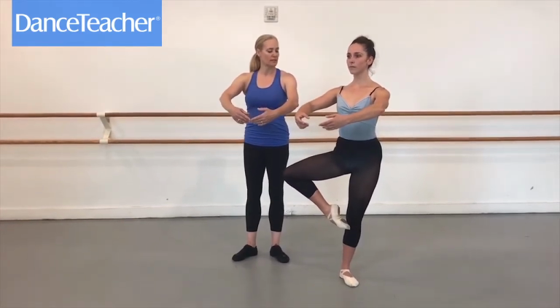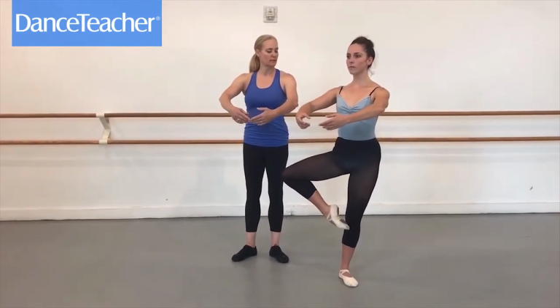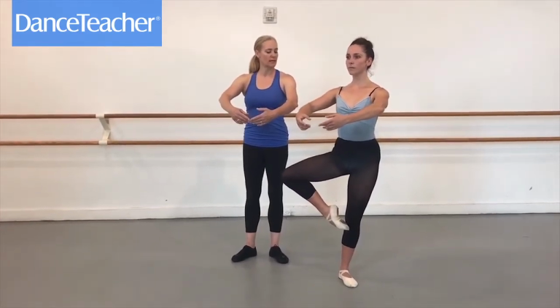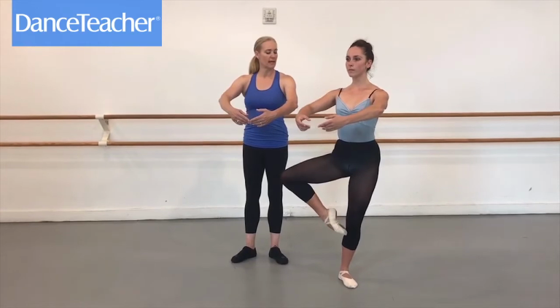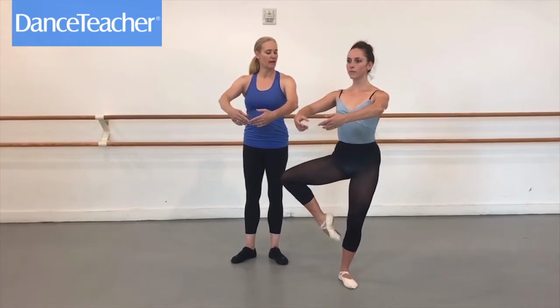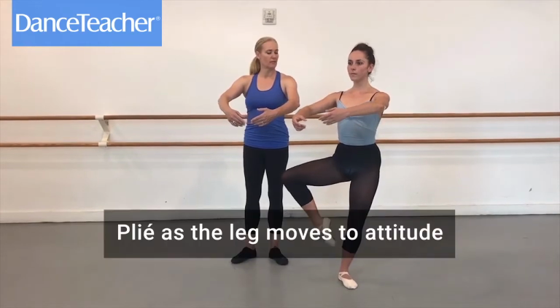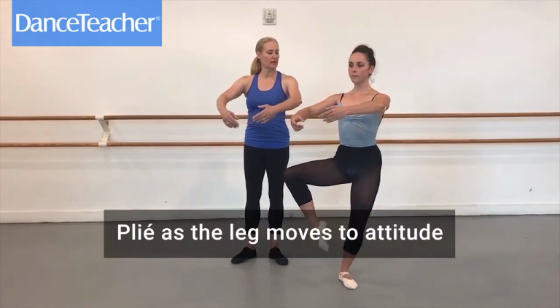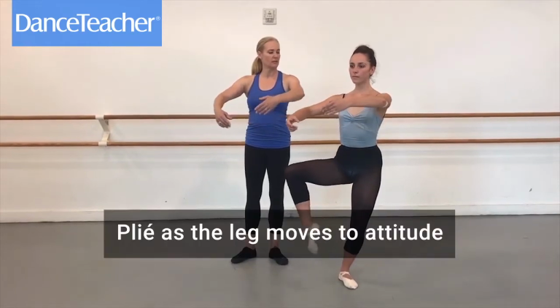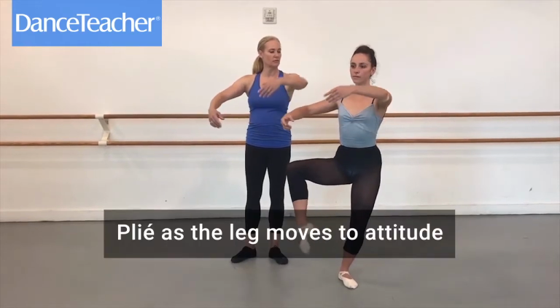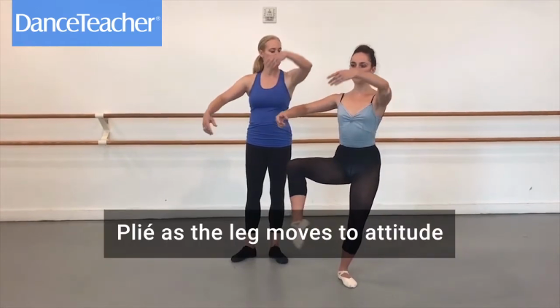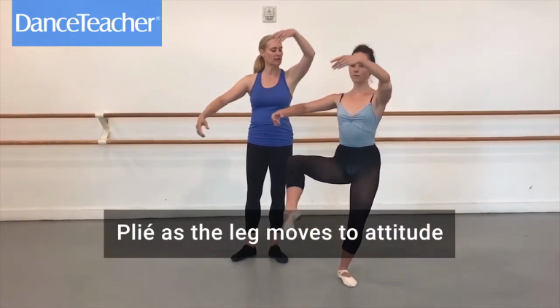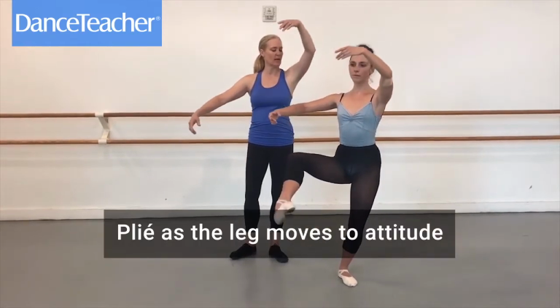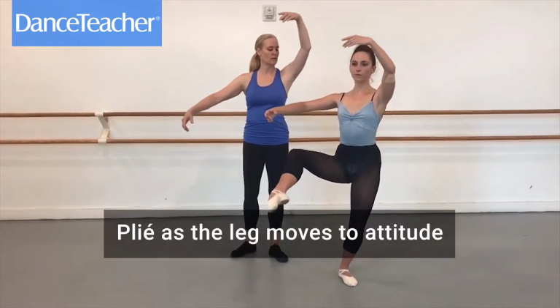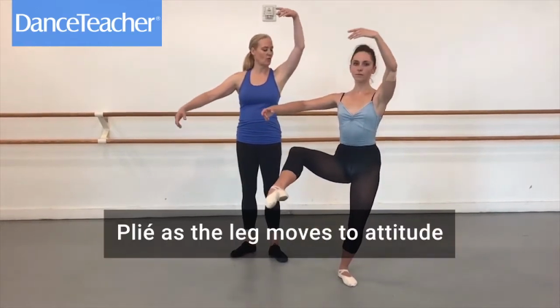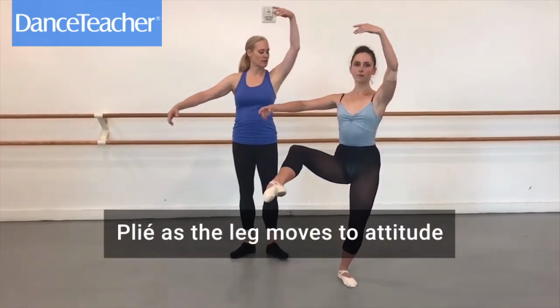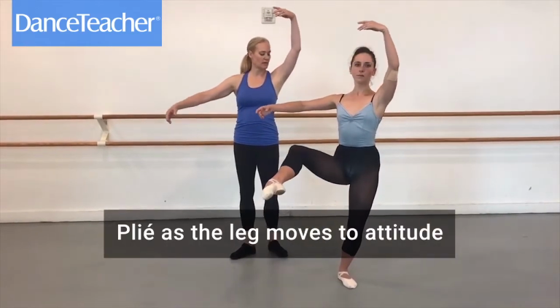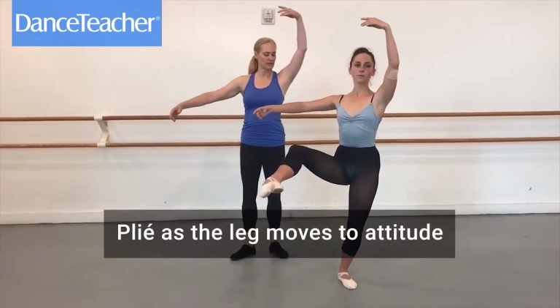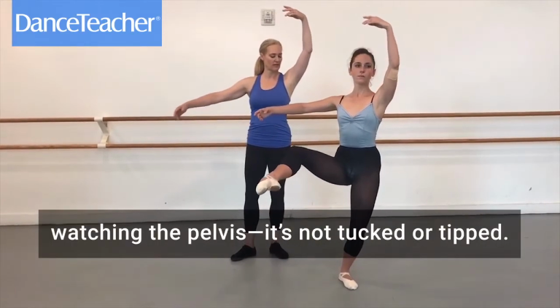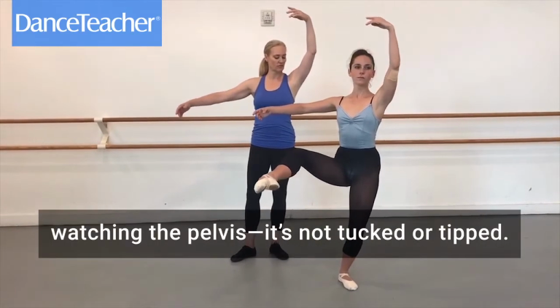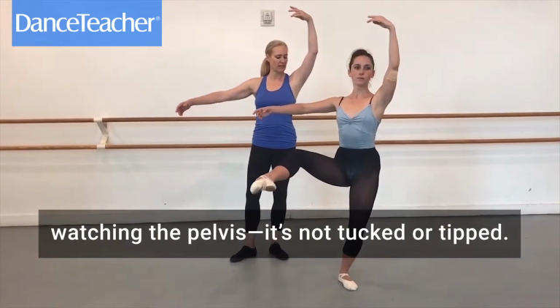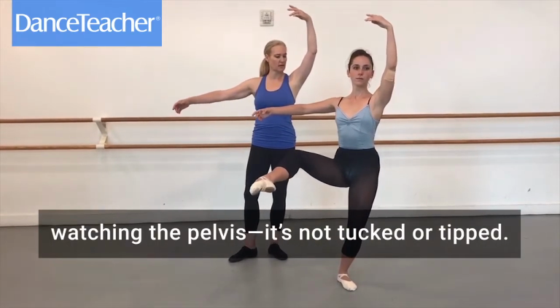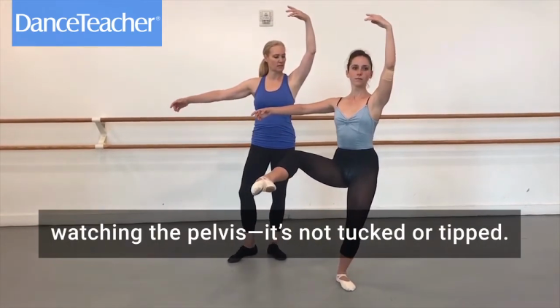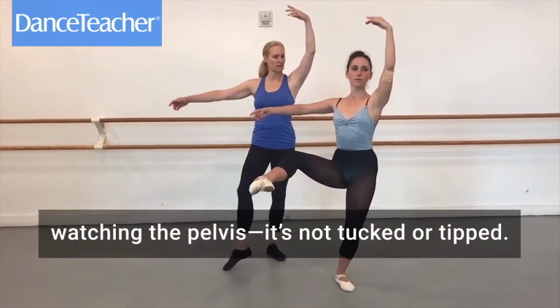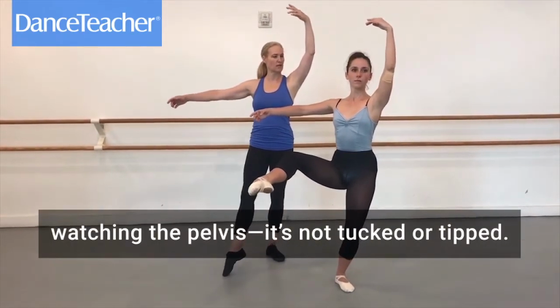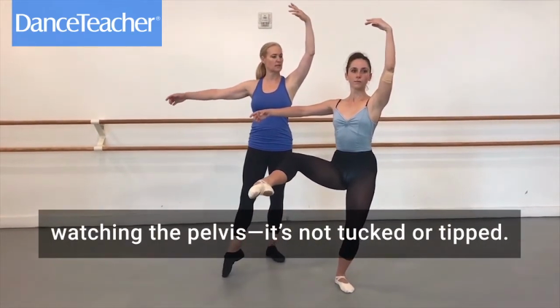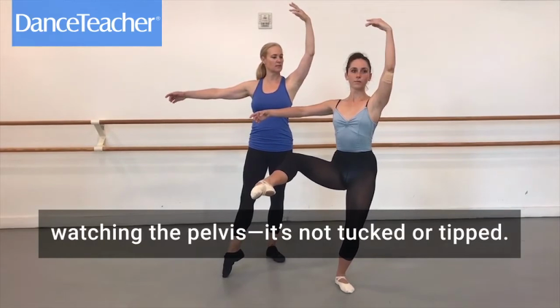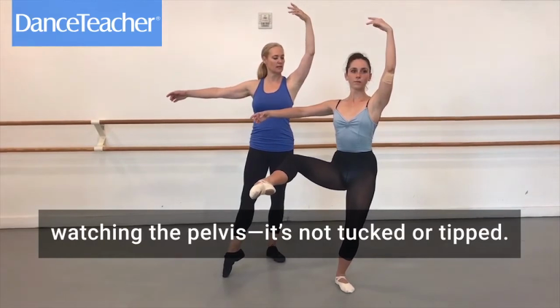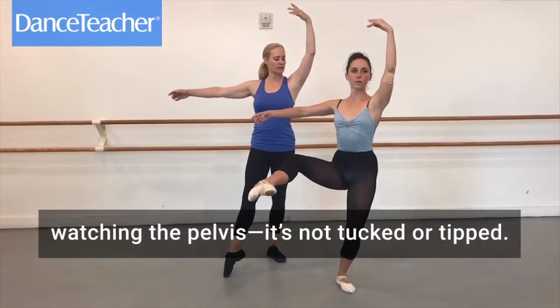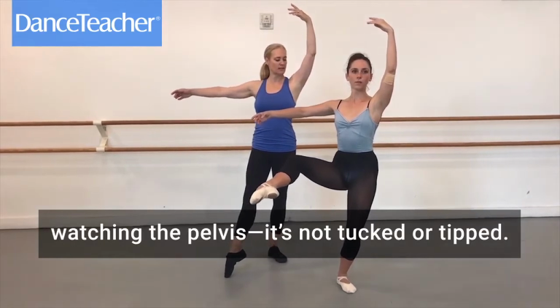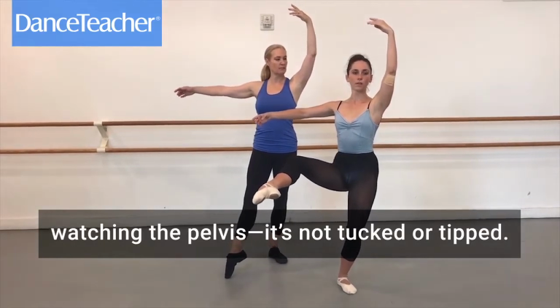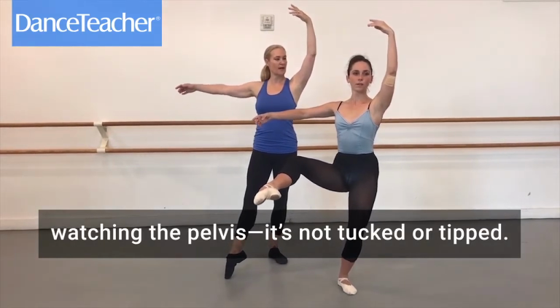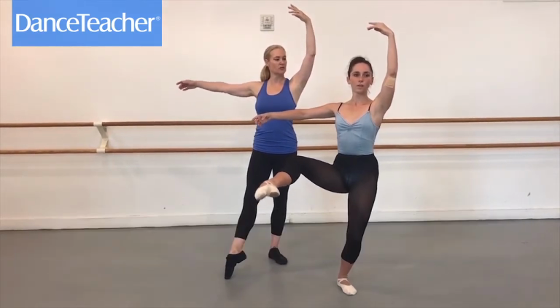We'll take a plié through the attitude, feeling the back, watching the pelvis — it's not tucked, it's not tipped, it's nicely balanced.